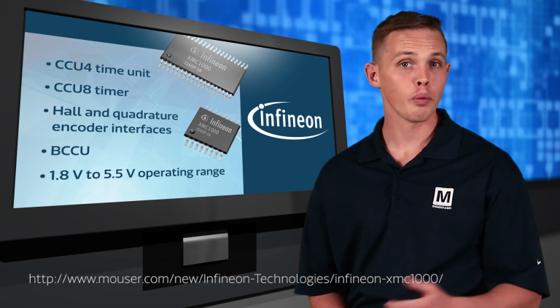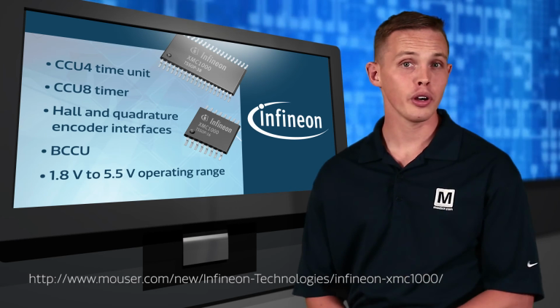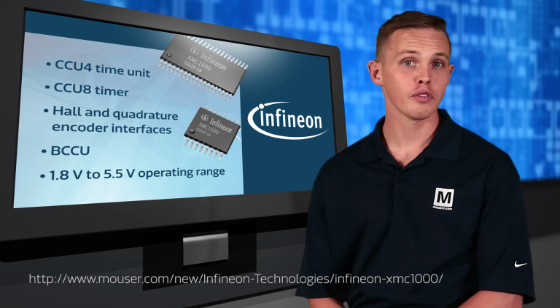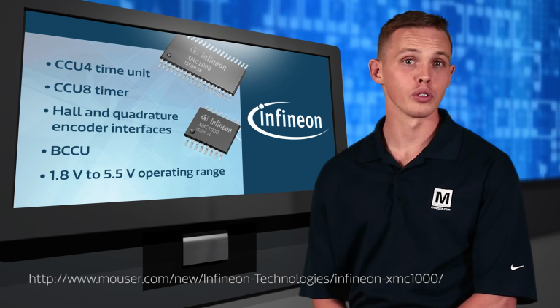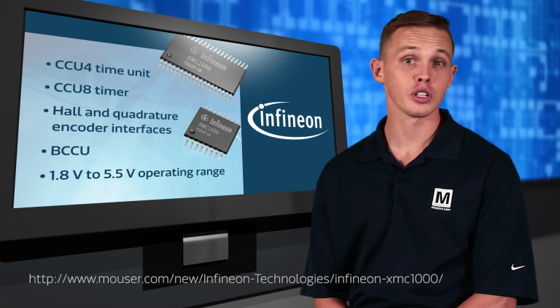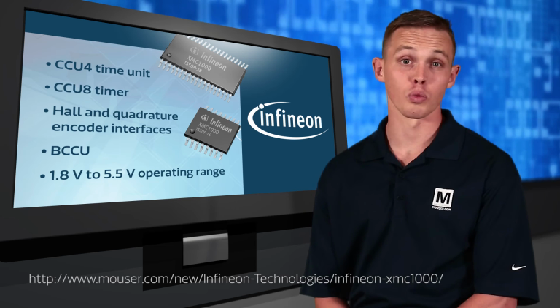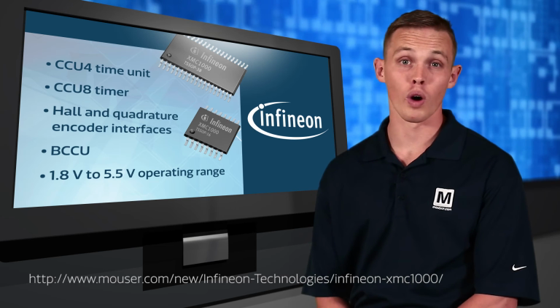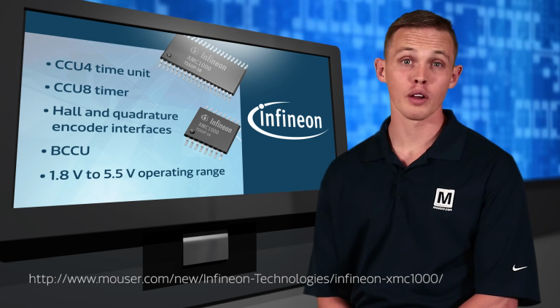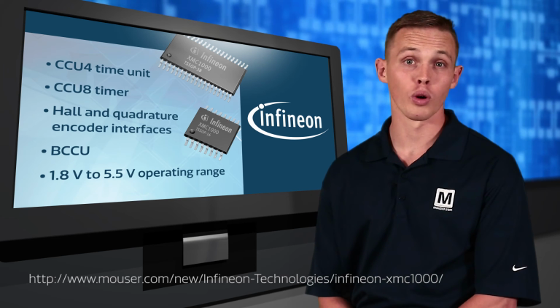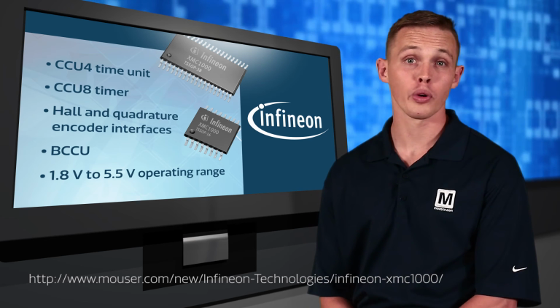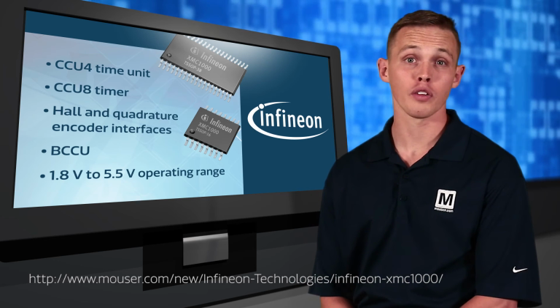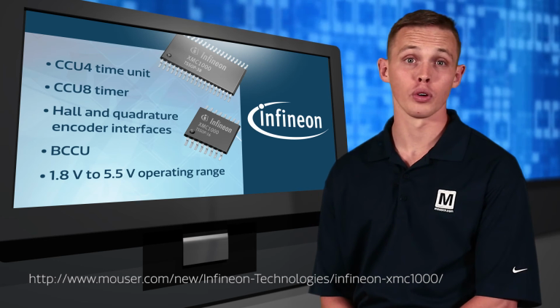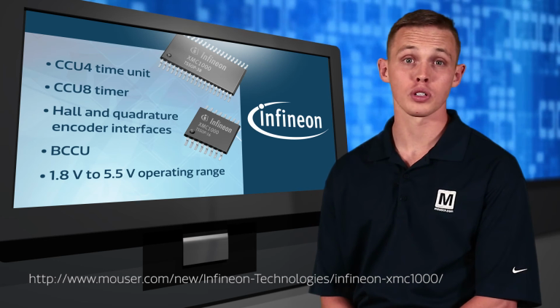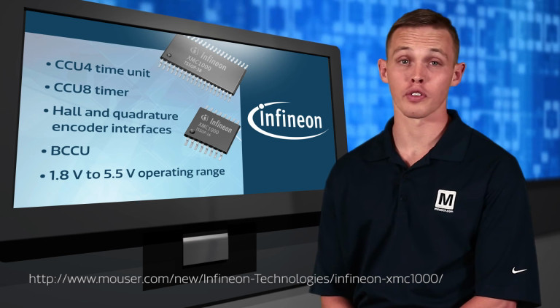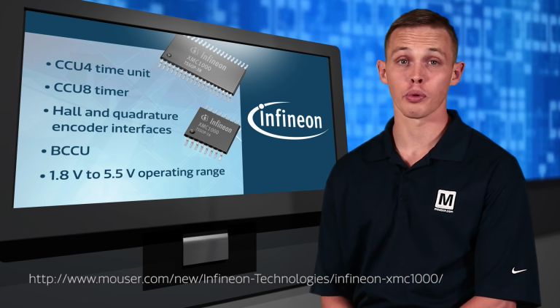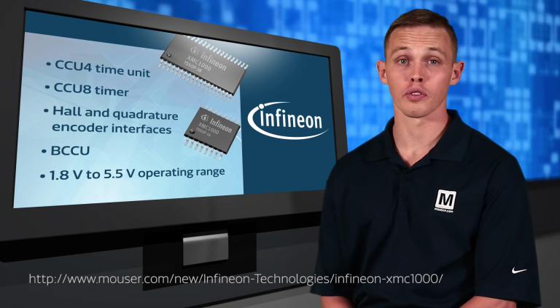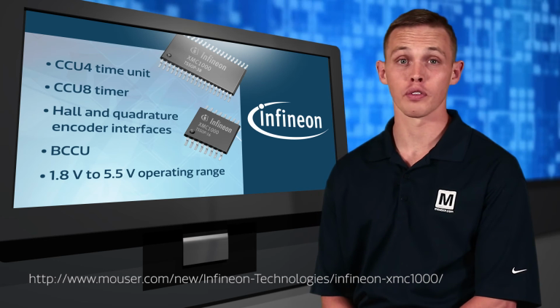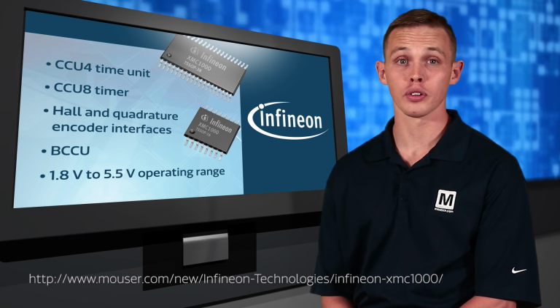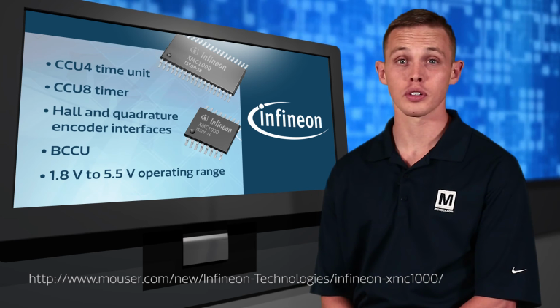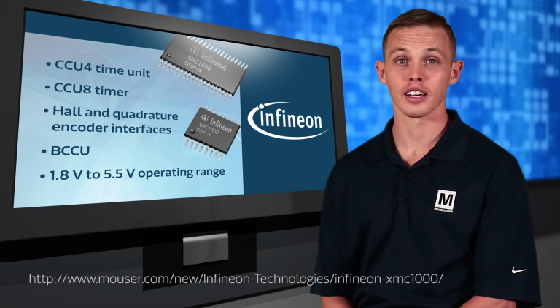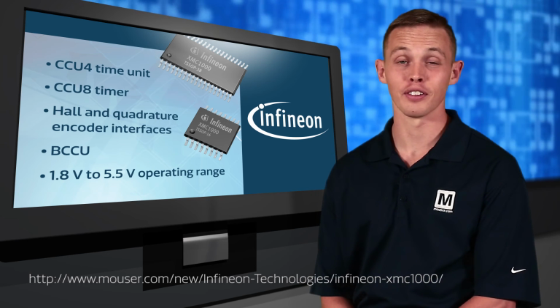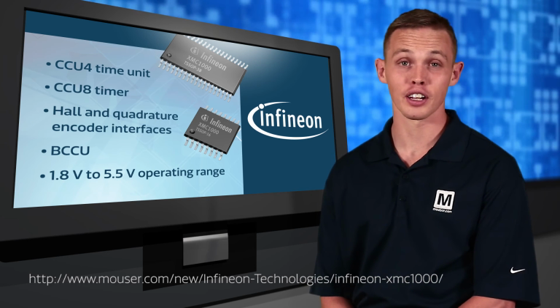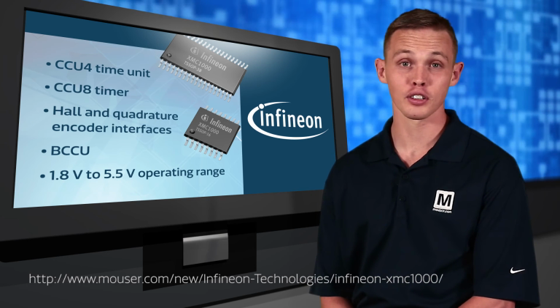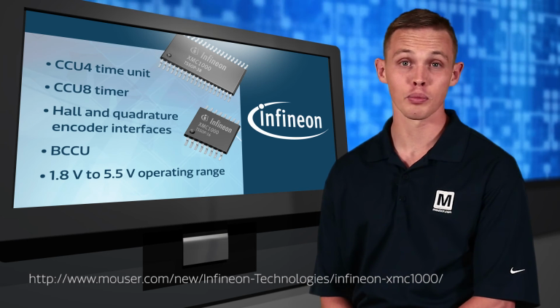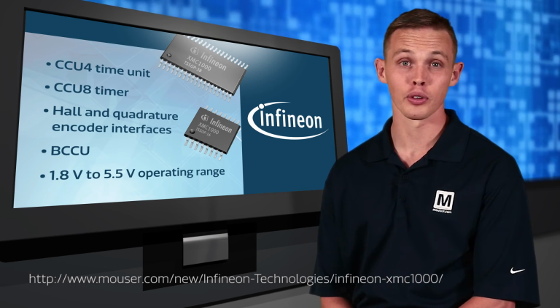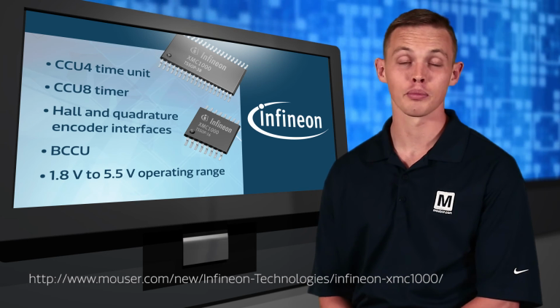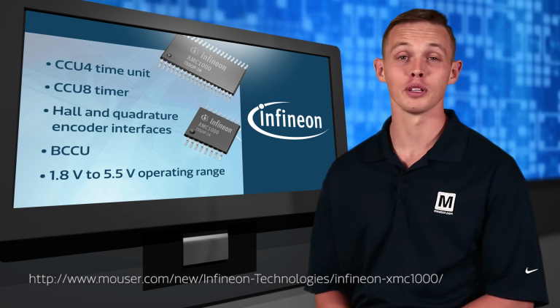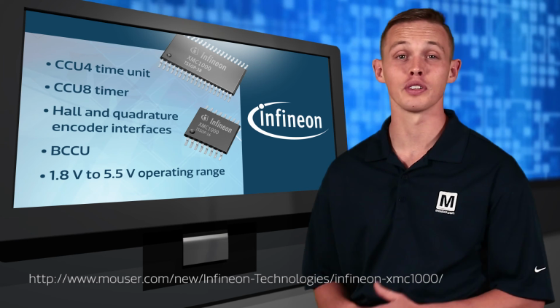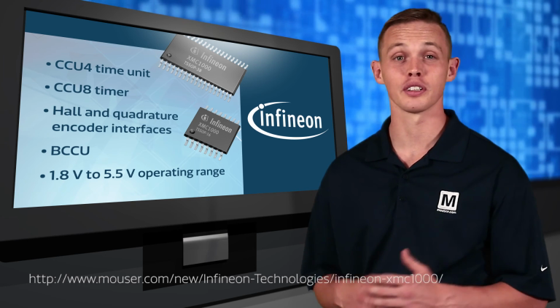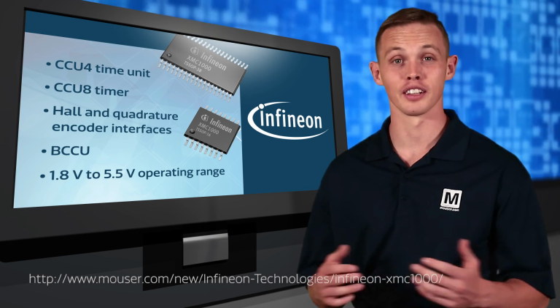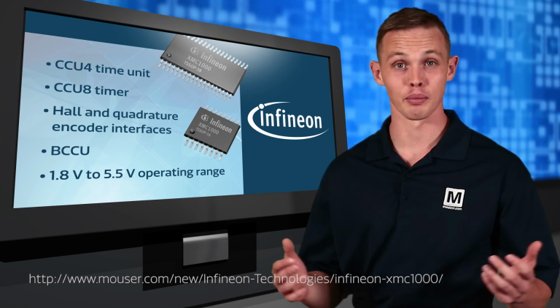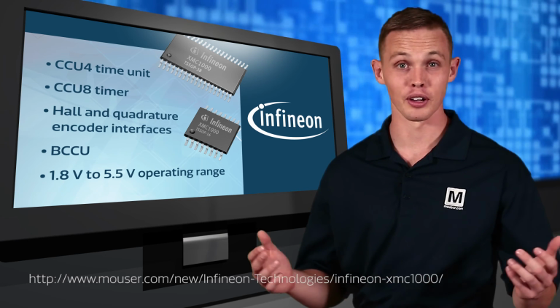Operating voltage is a wide 1.8 volts to 5.5 volts. If you'd like to learn more, please visit the link below.